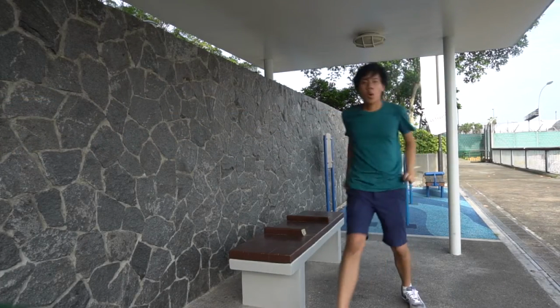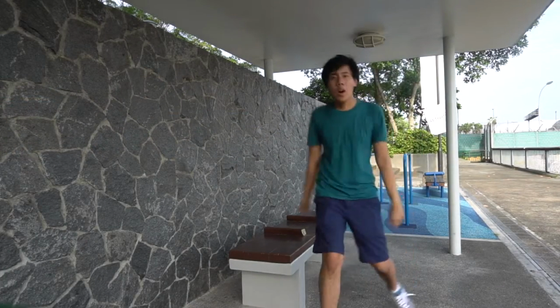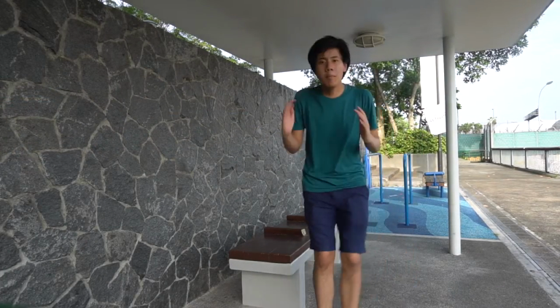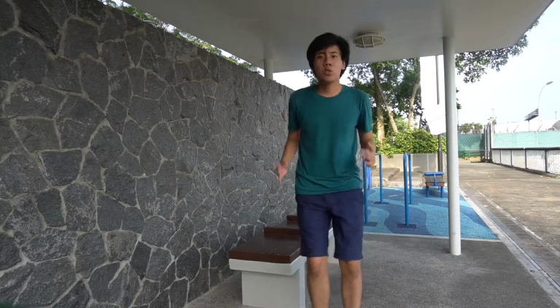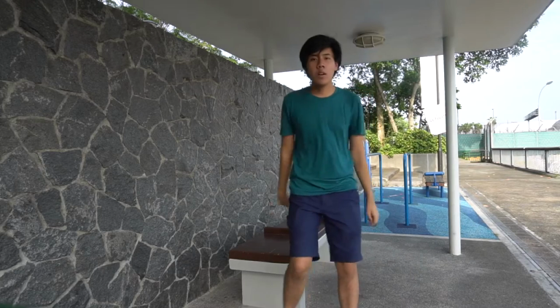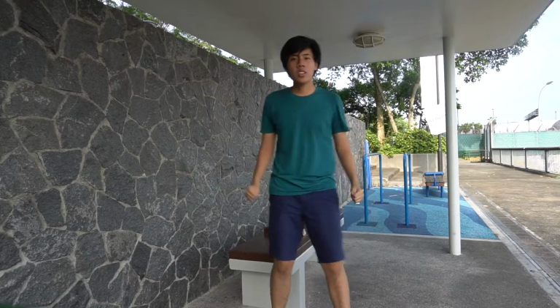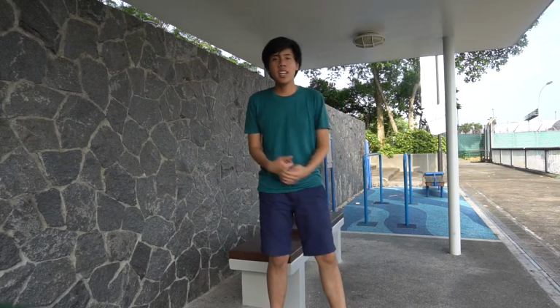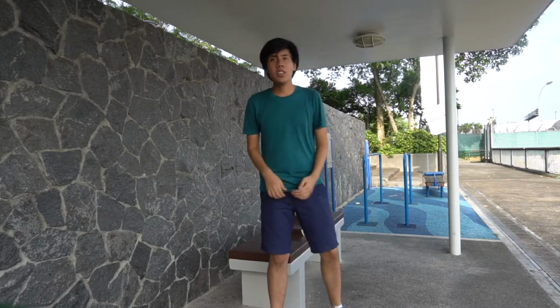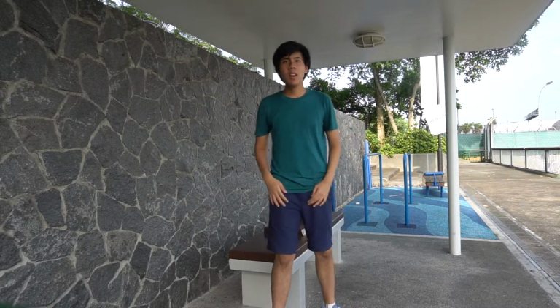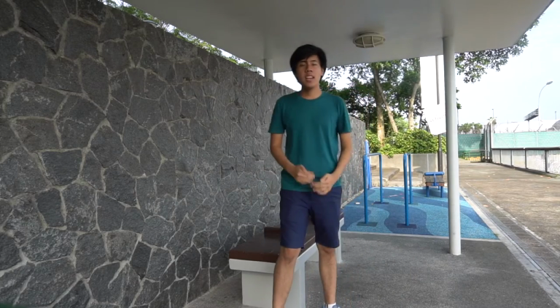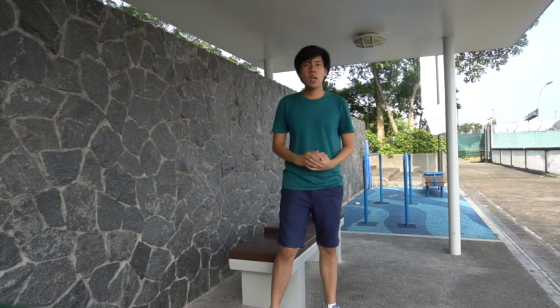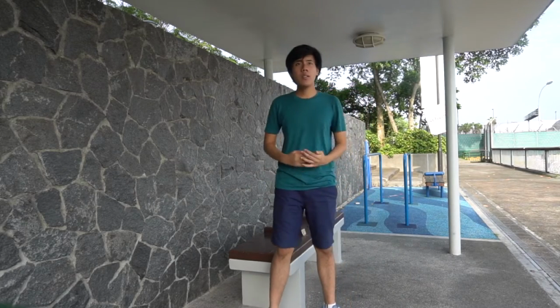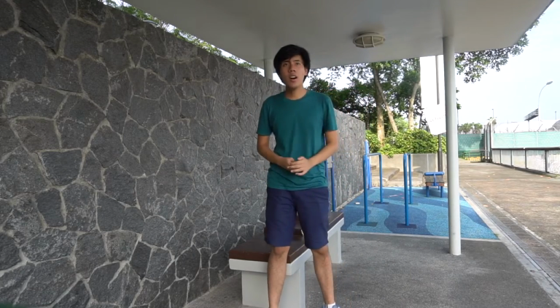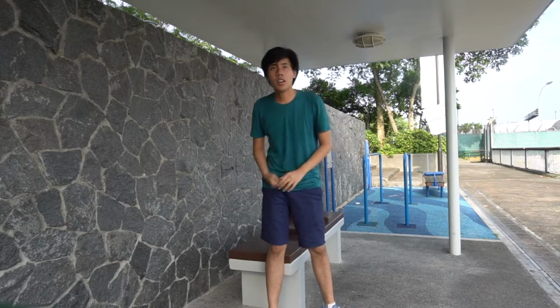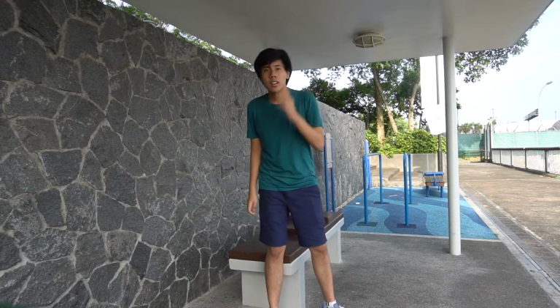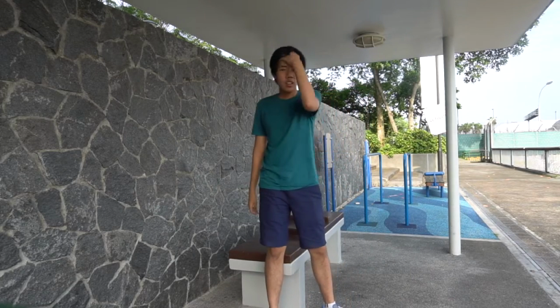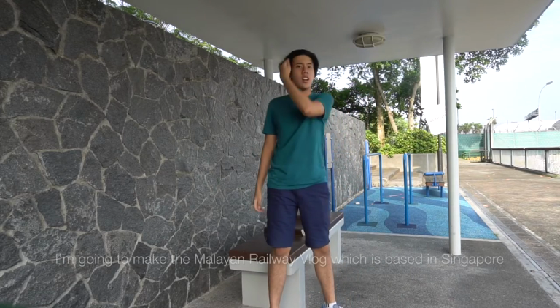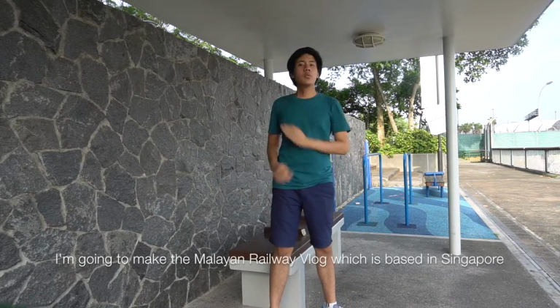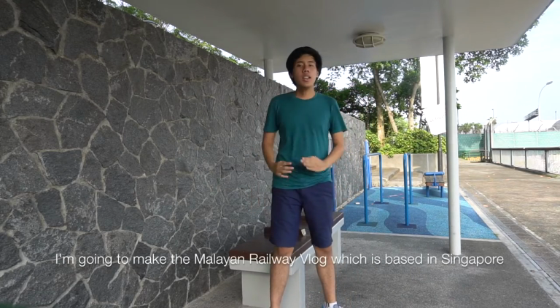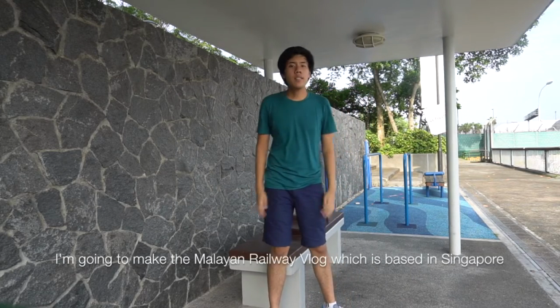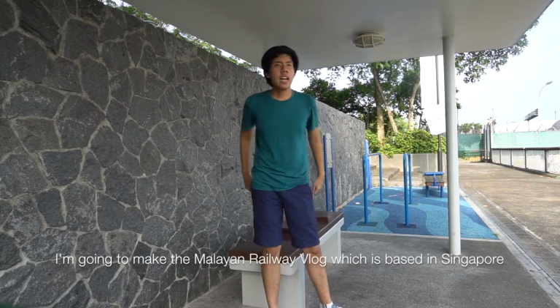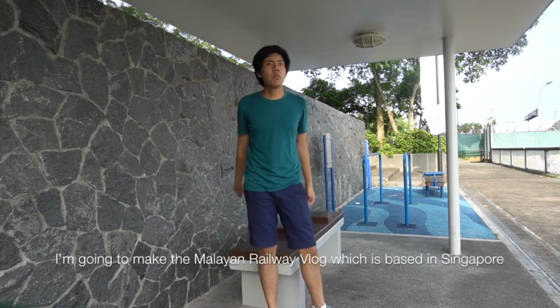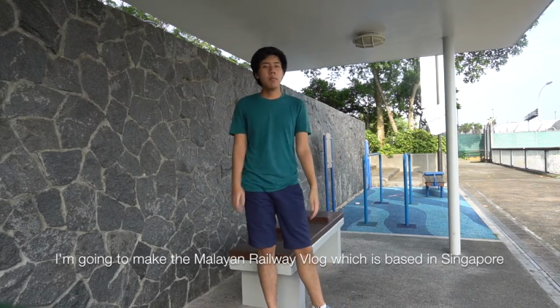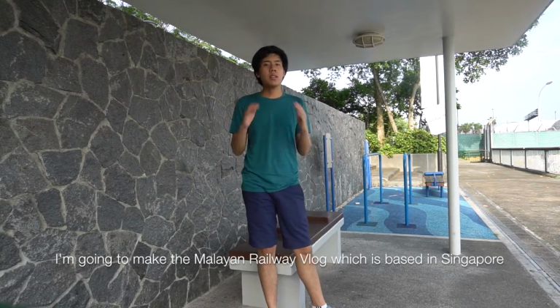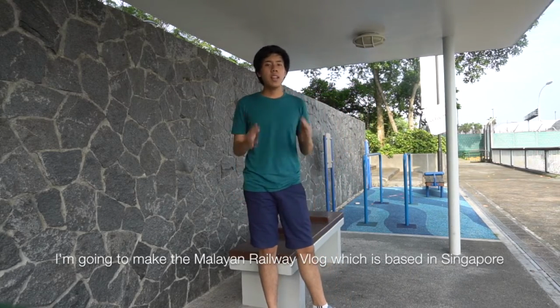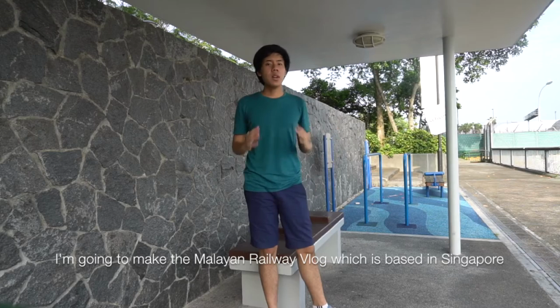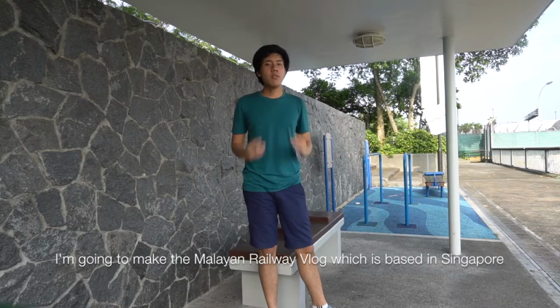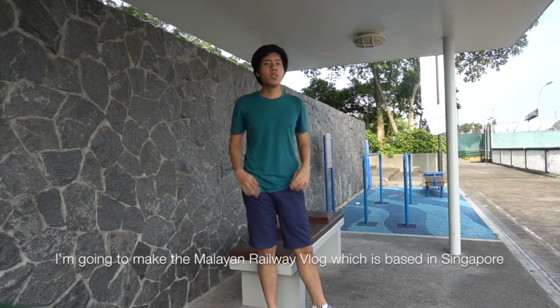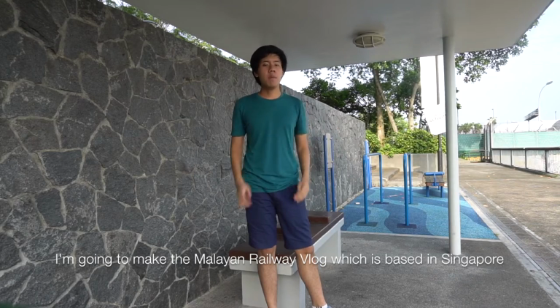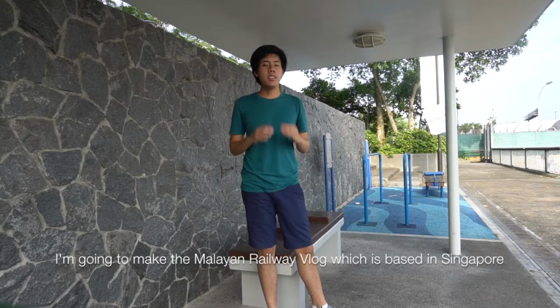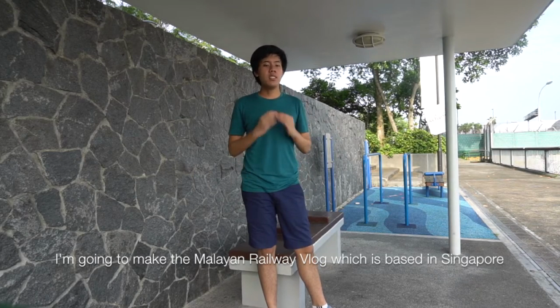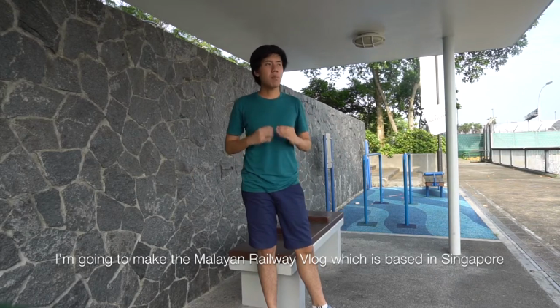Welcome back to TravelsR98's Malayan Railway Vlog. Starting today, I'm going to make the Malayan Railway Vlog, which is based in Singapore.